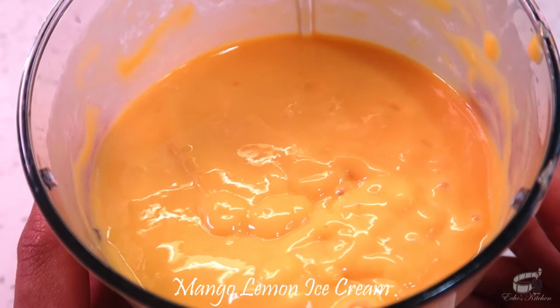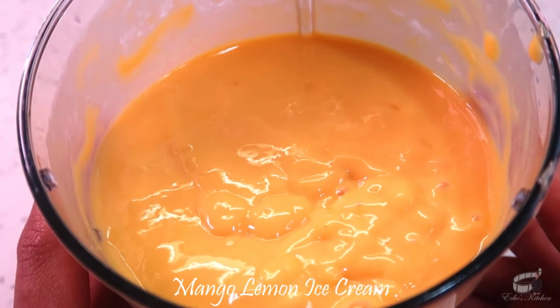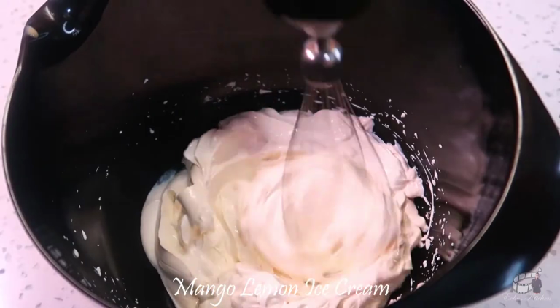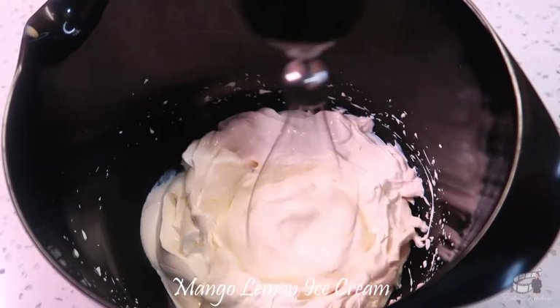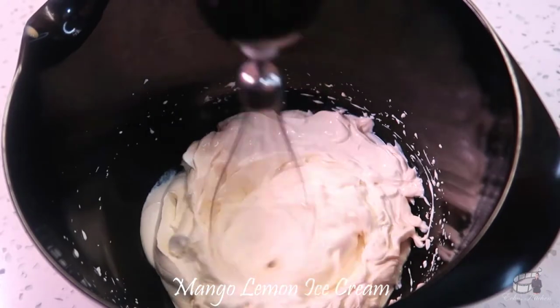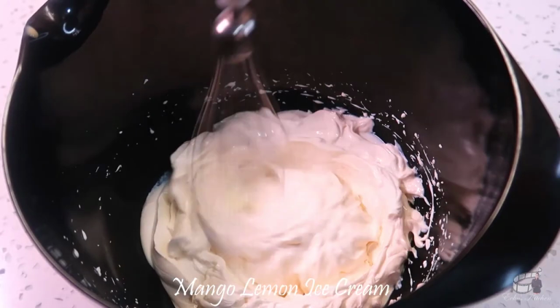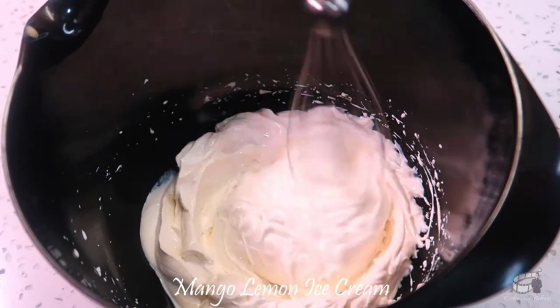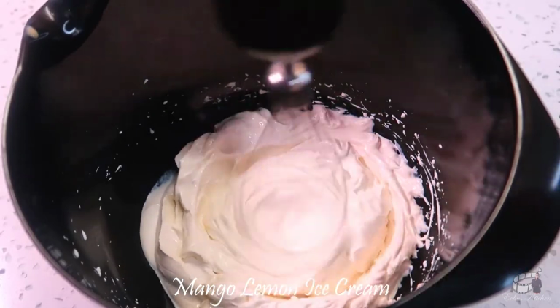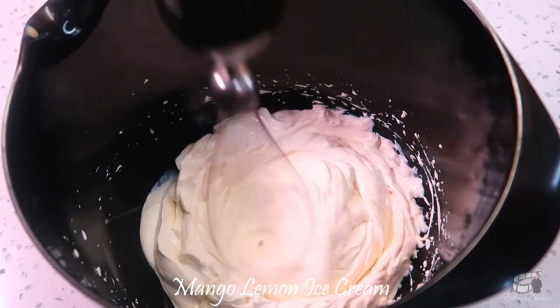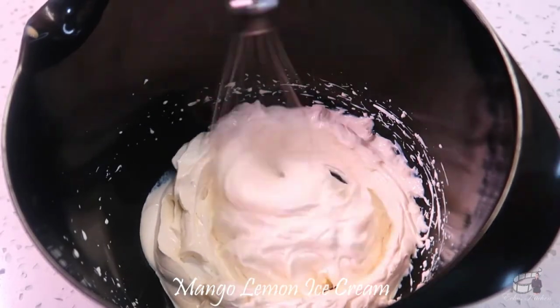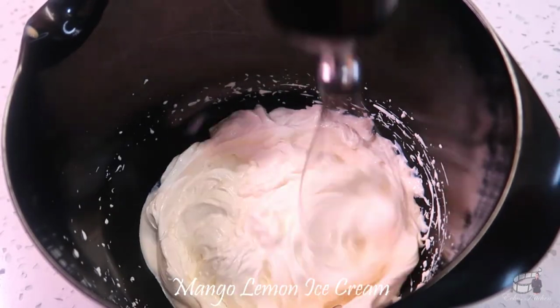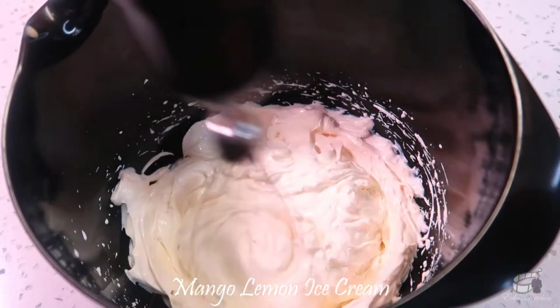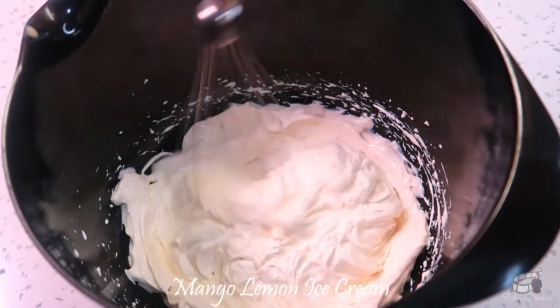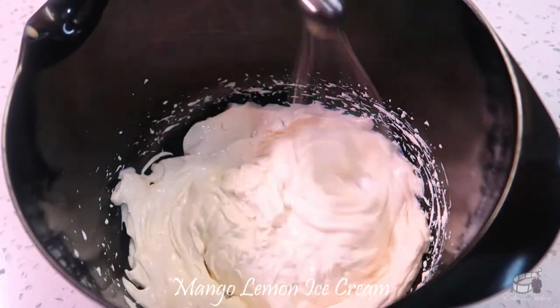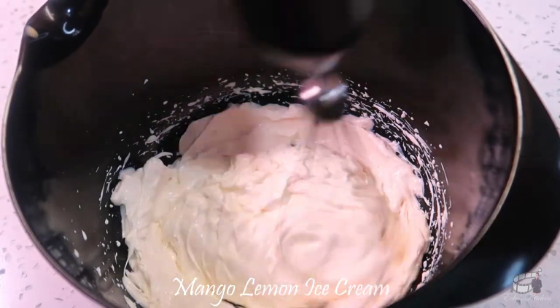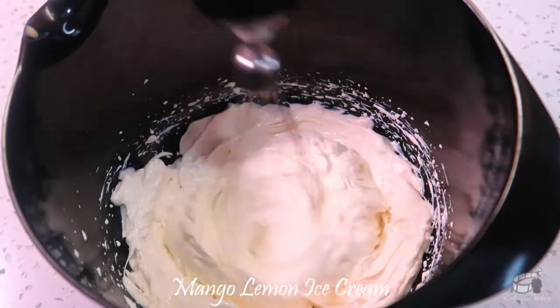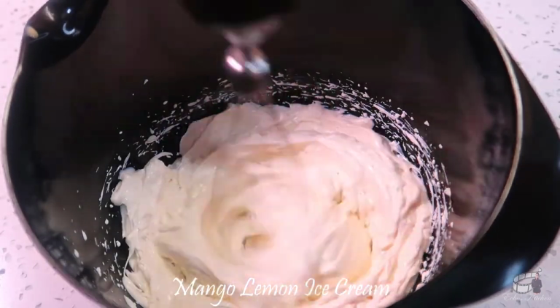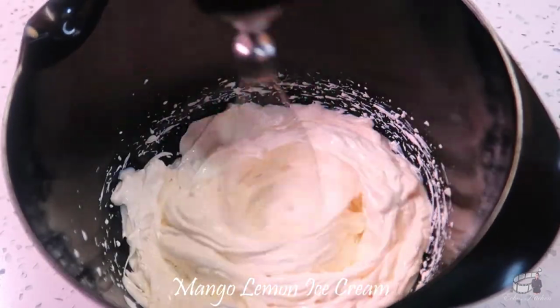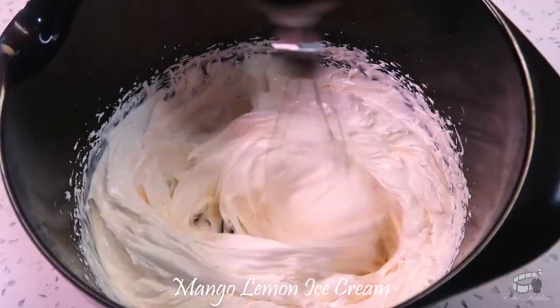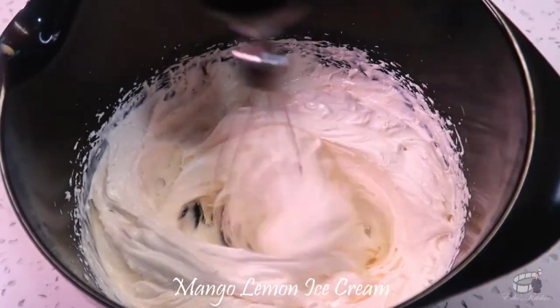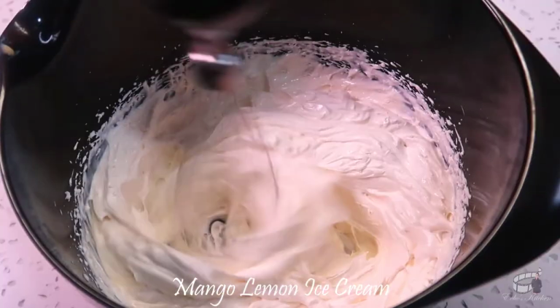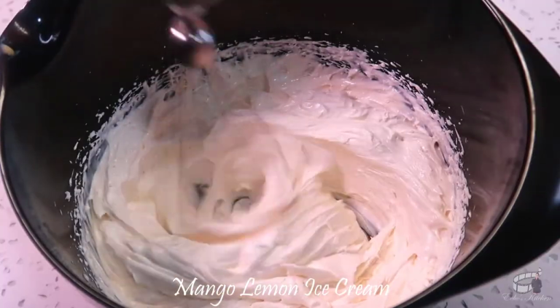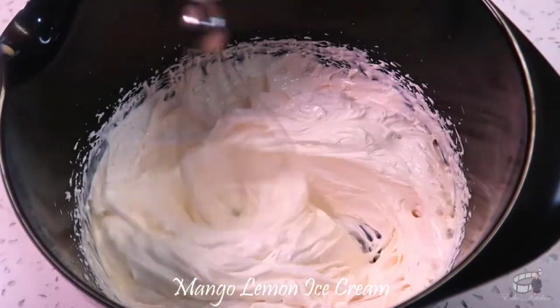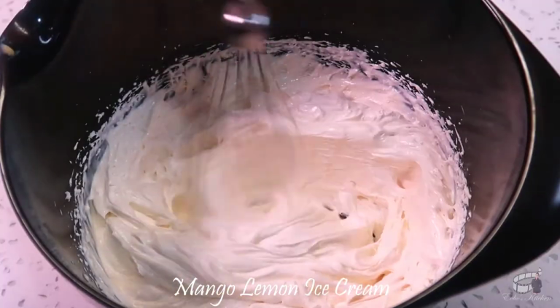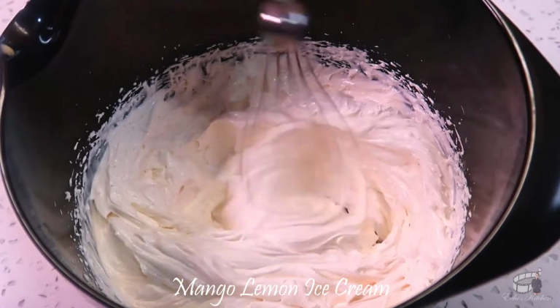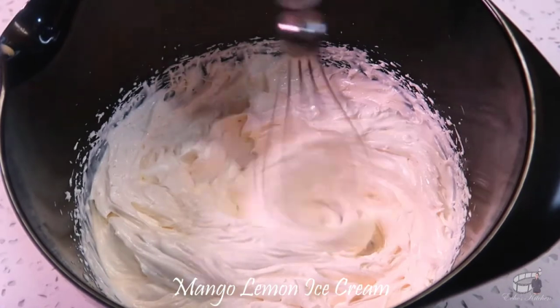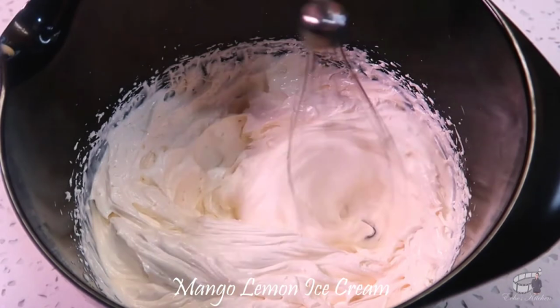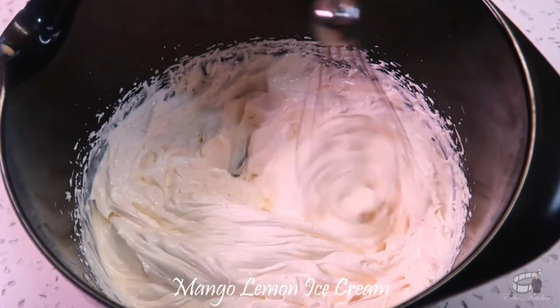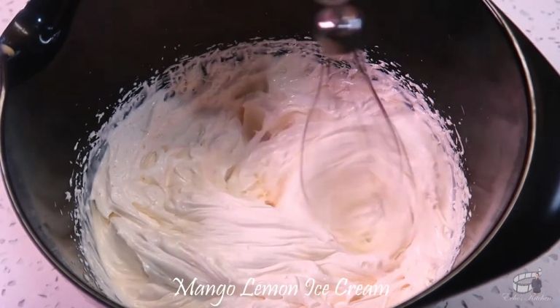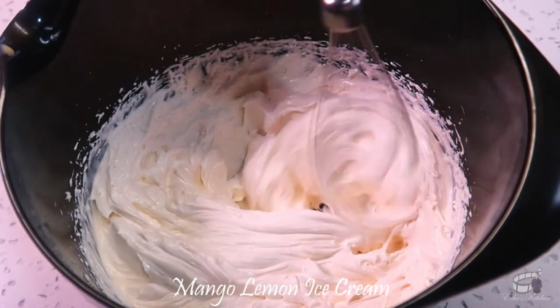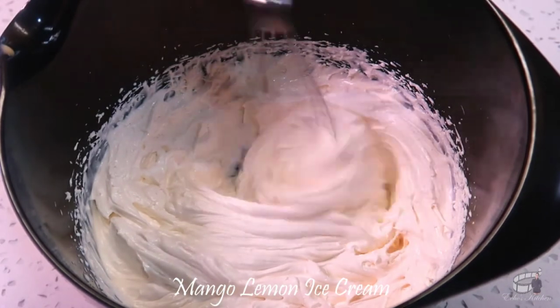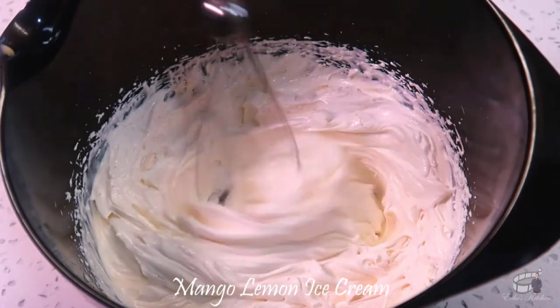In a separate bowl, whisk the heavy cream on high speed for about a minute until medium to stiff peaks form.